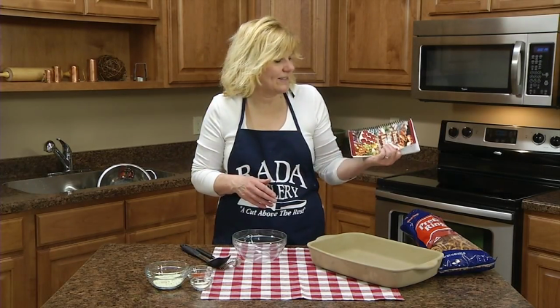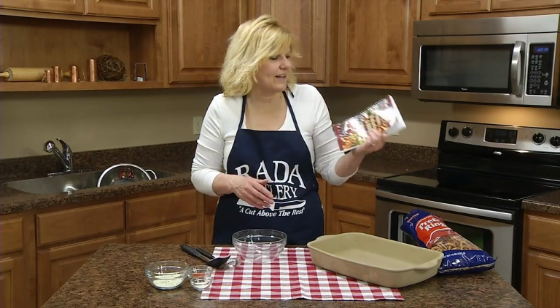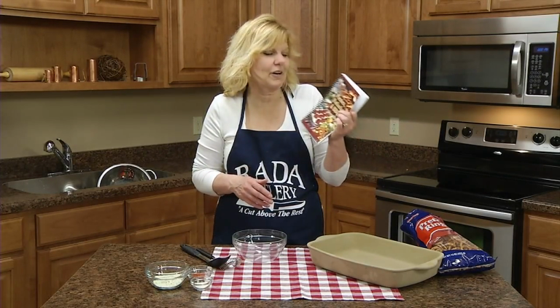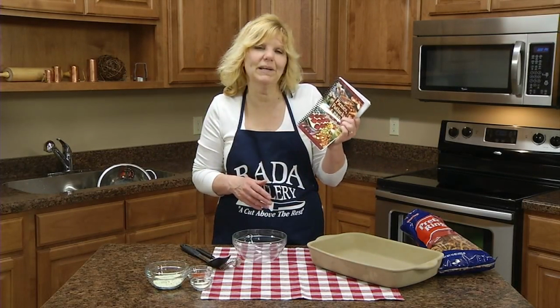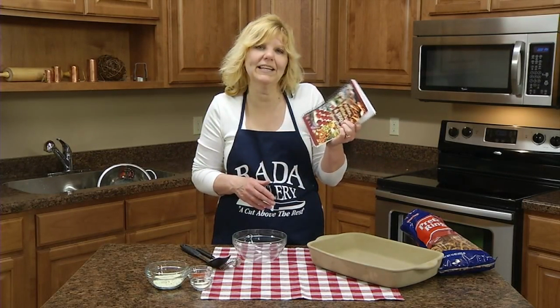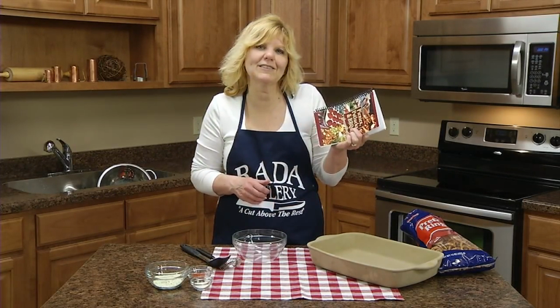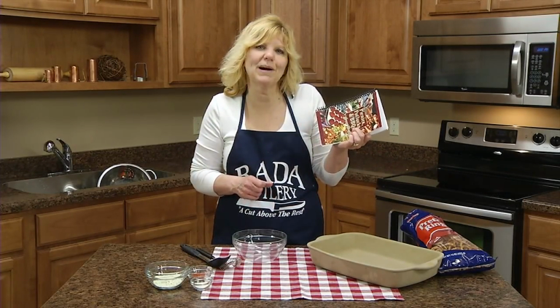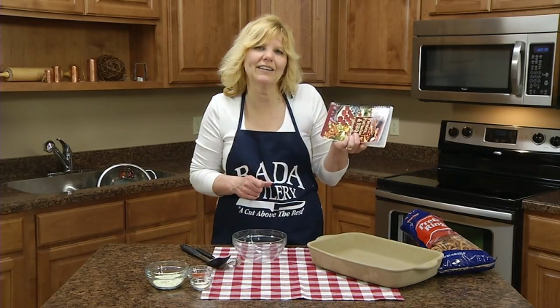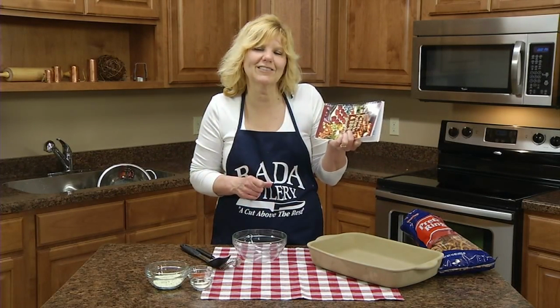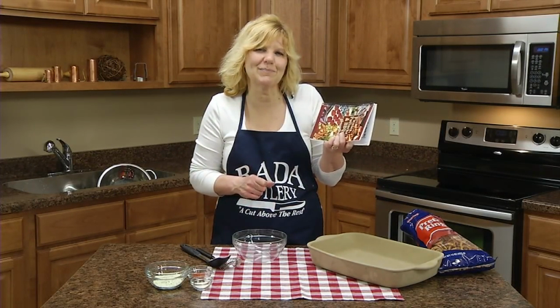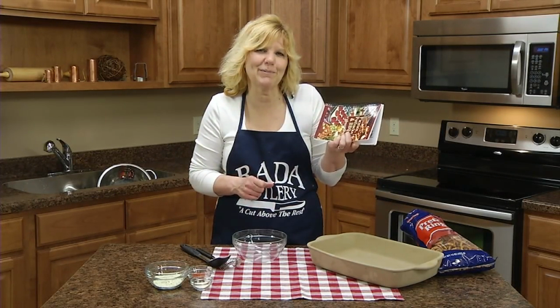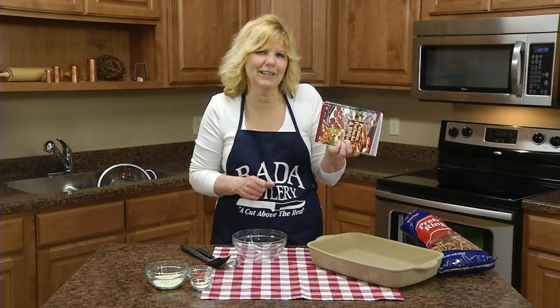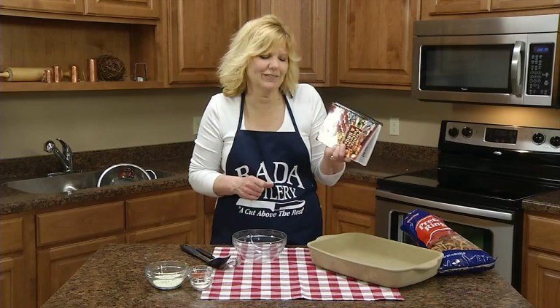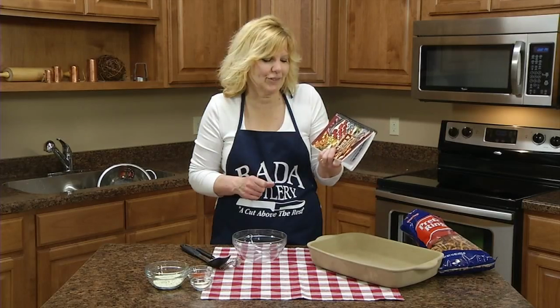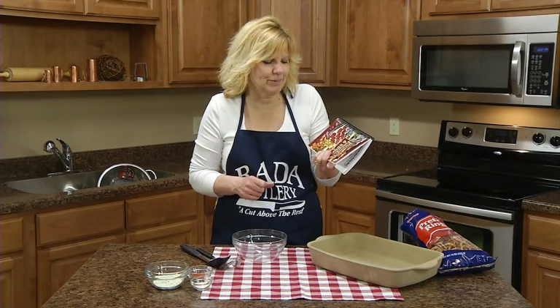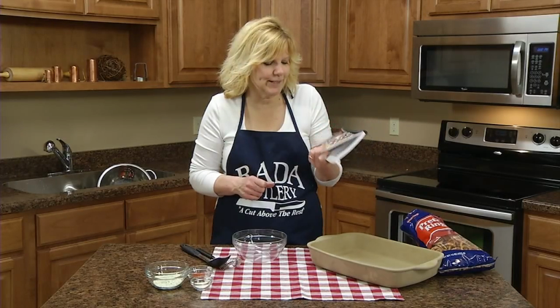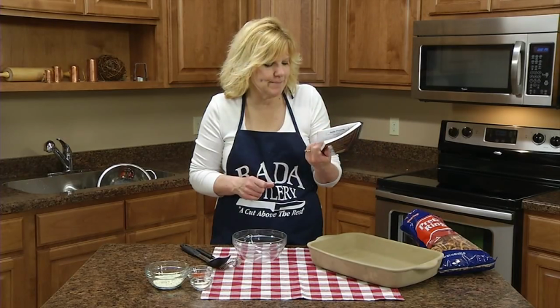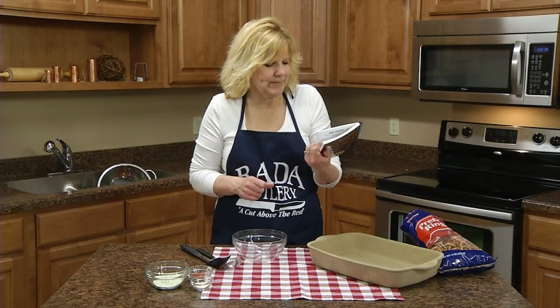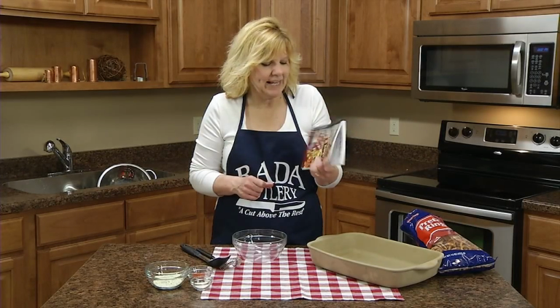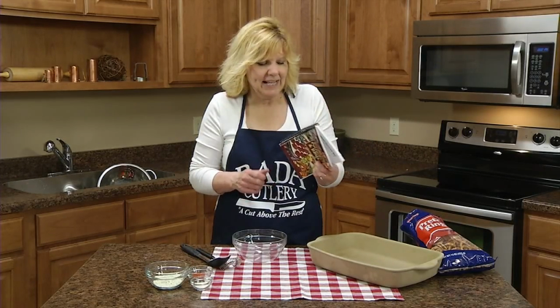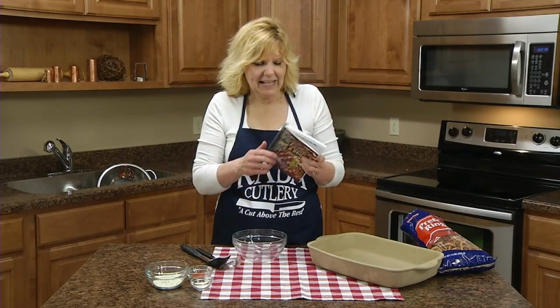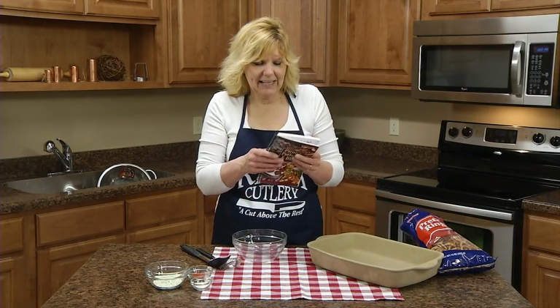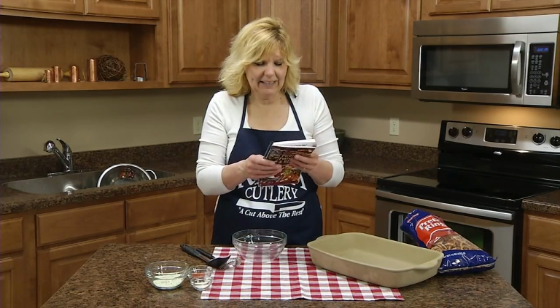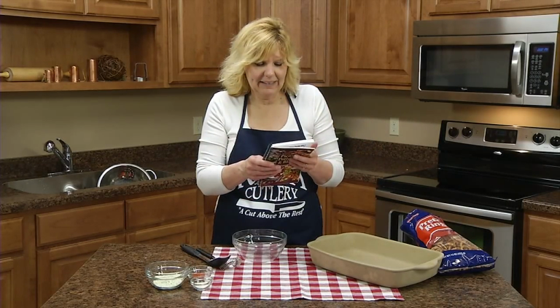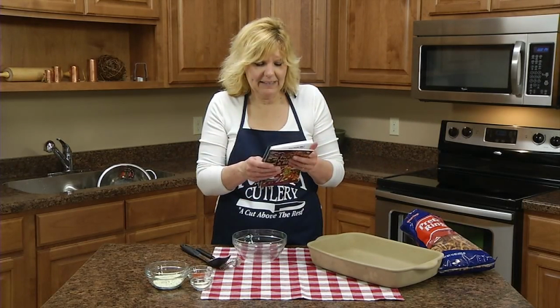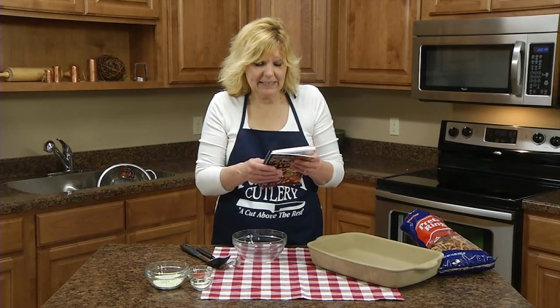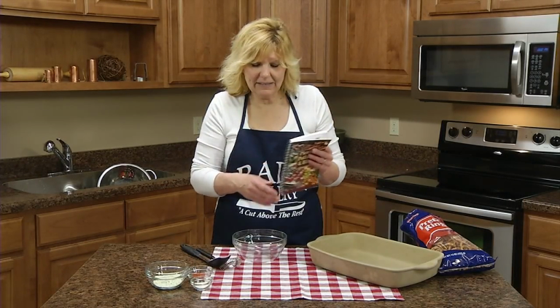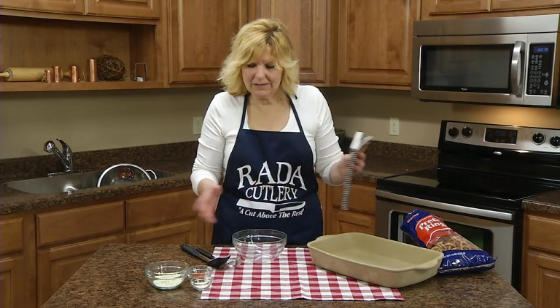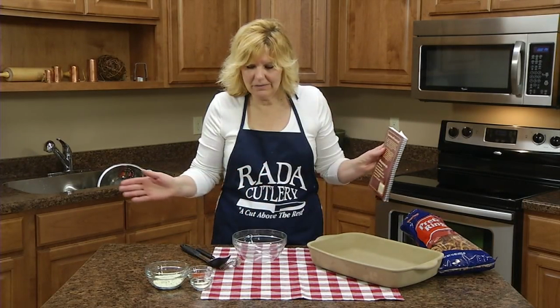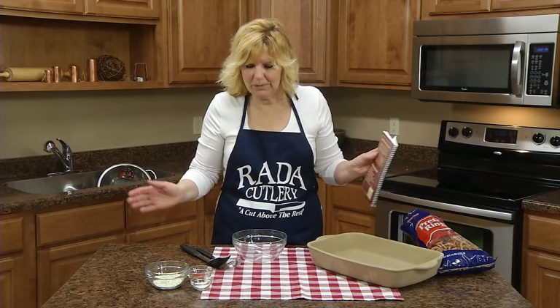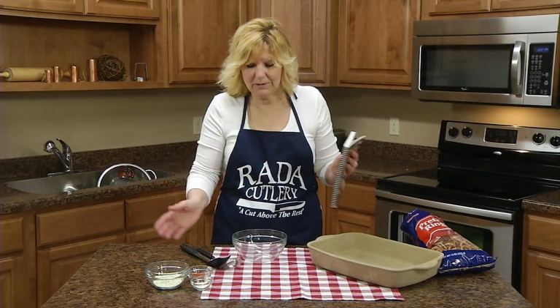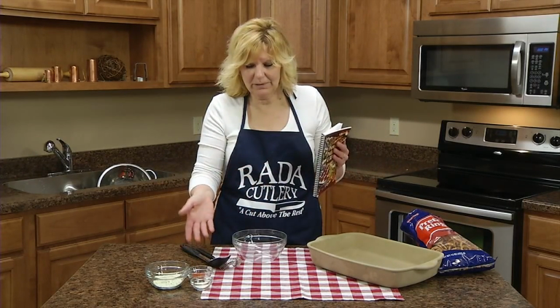This is out of our Picnics, Potlucks and Barbecues cookbook, and it's super simple.